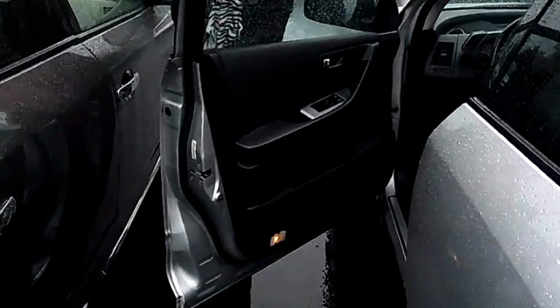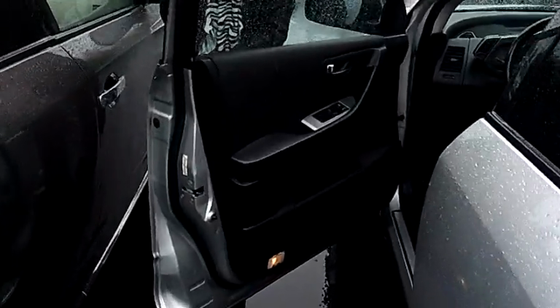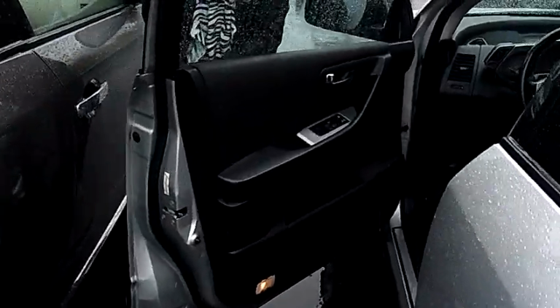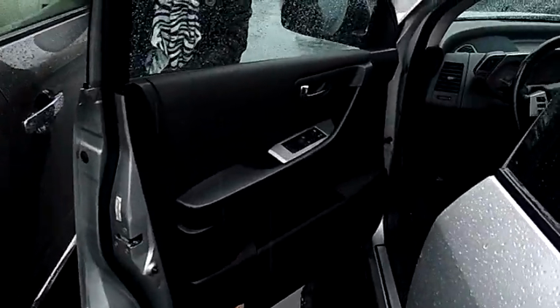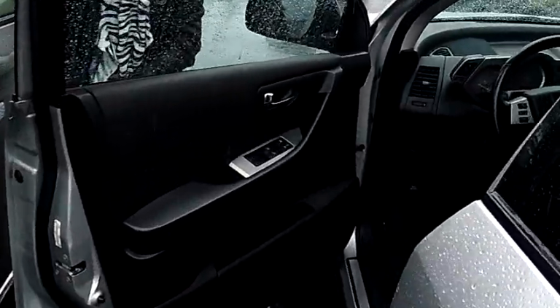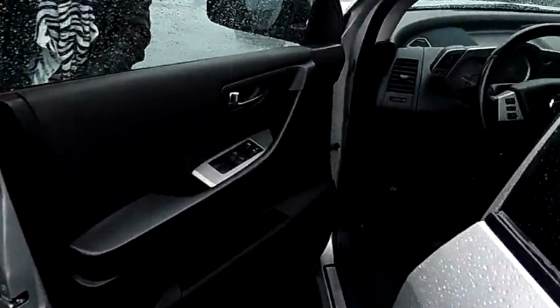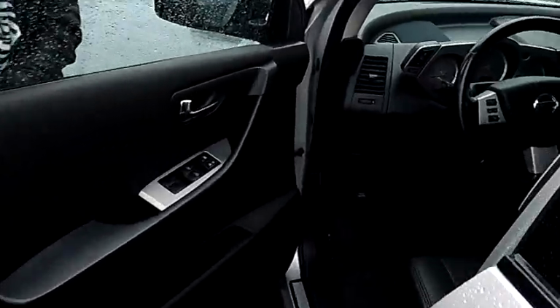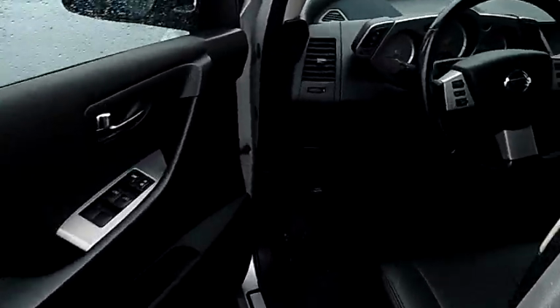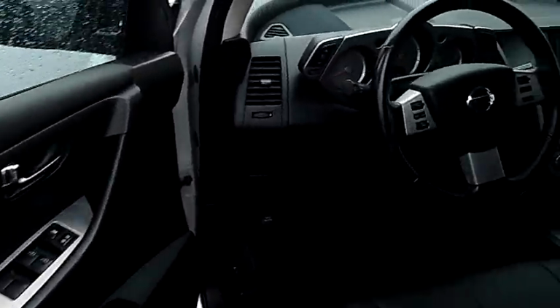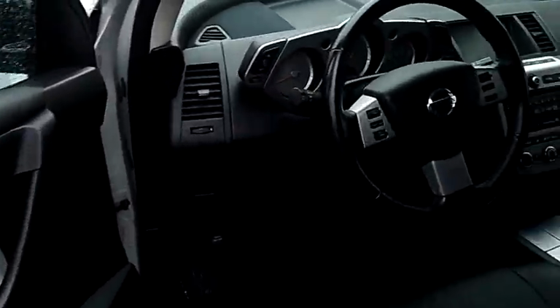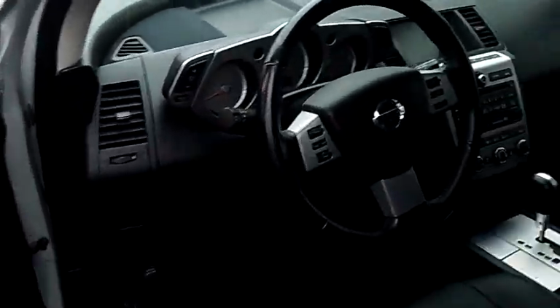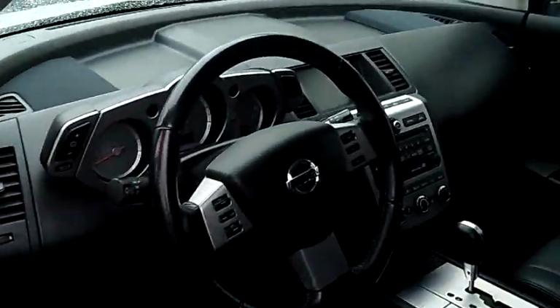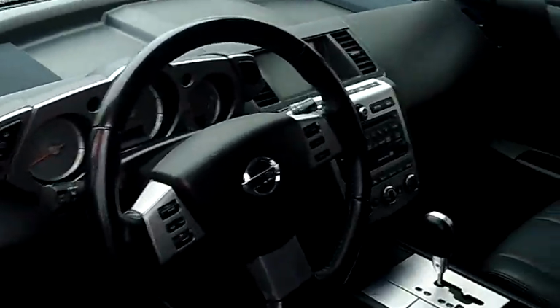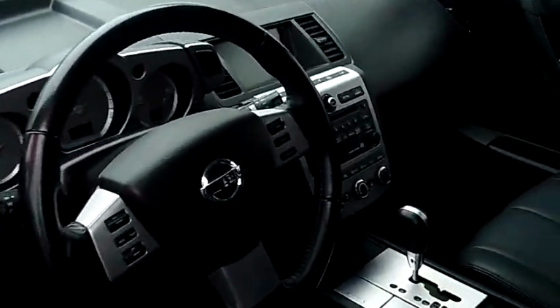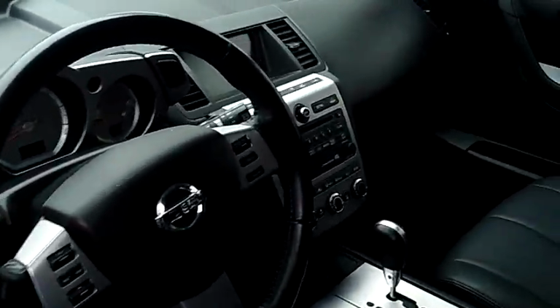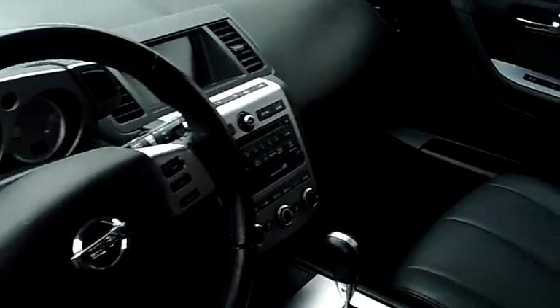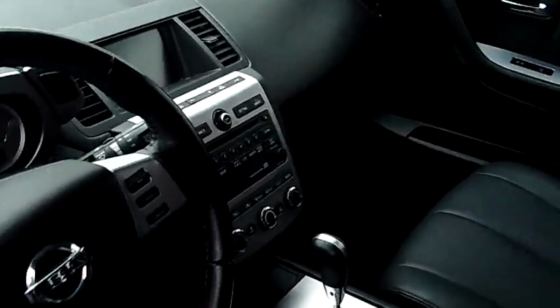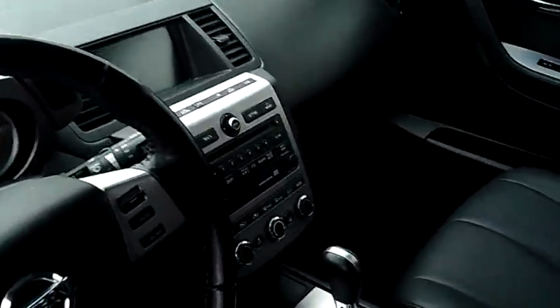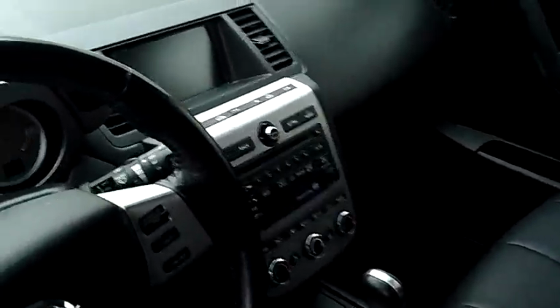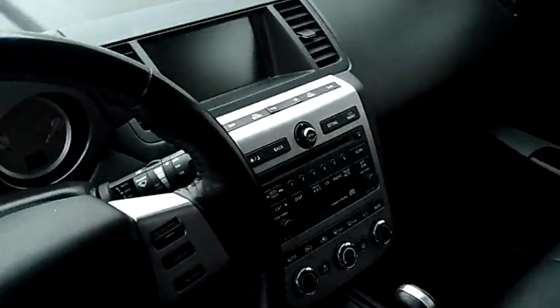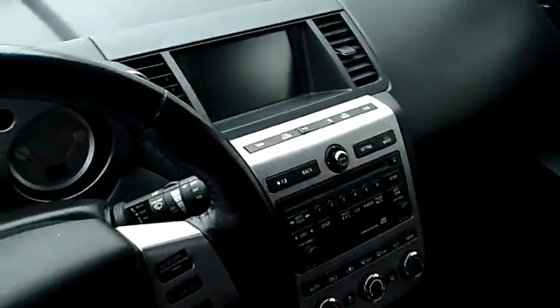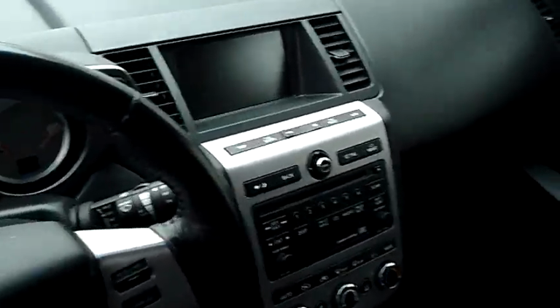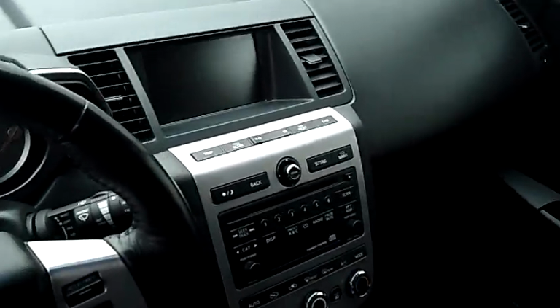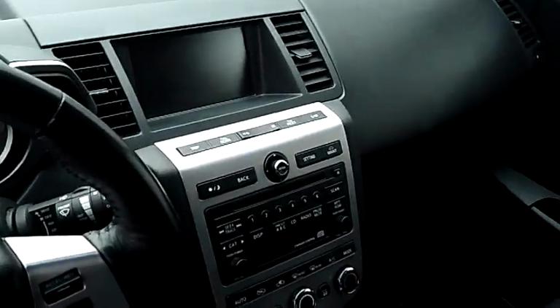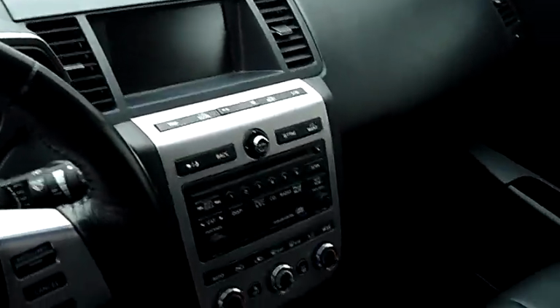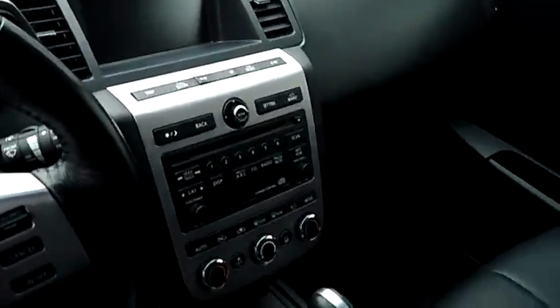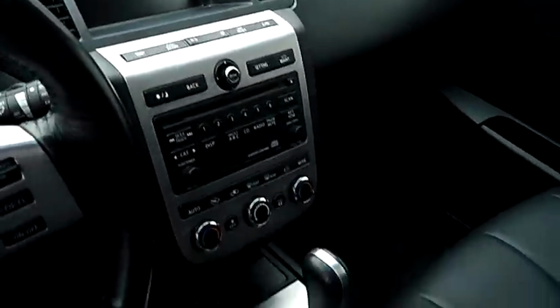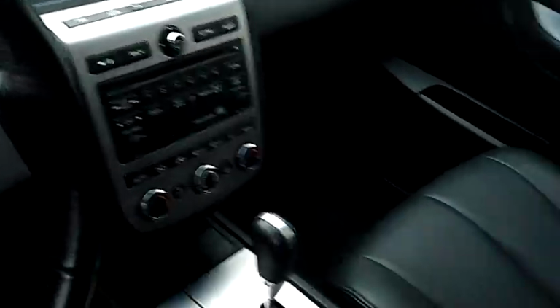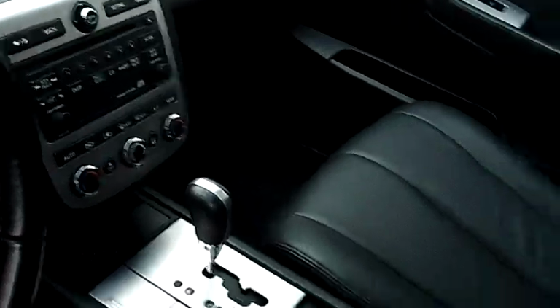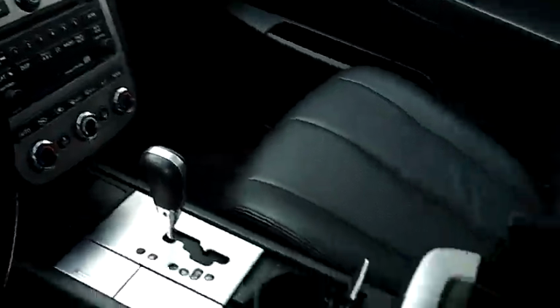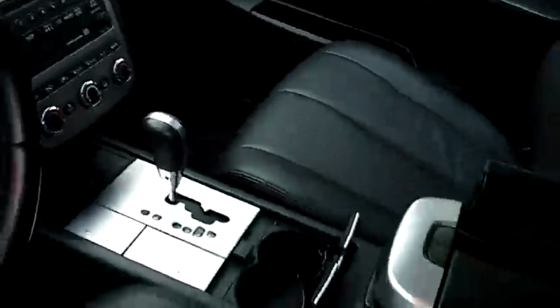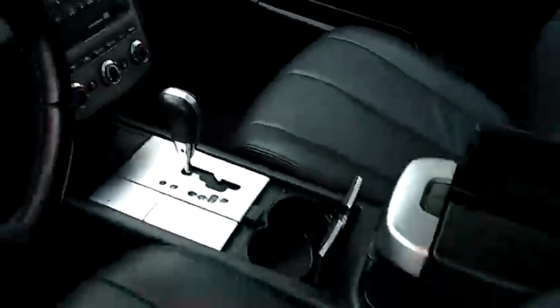It also has power windows, power door locks, power seats, navigation, and a single disc CD.